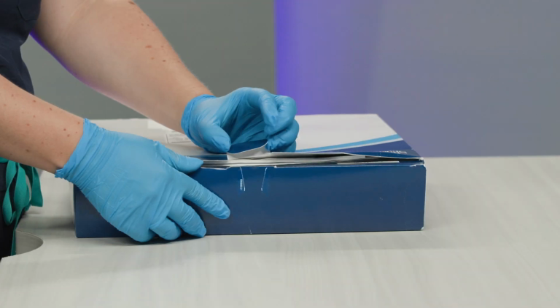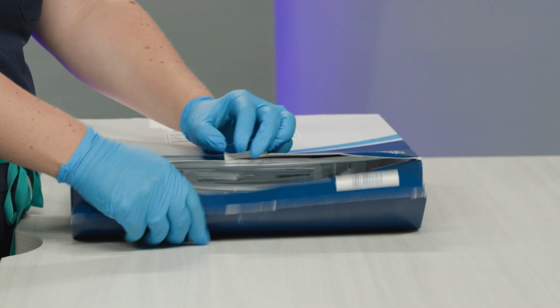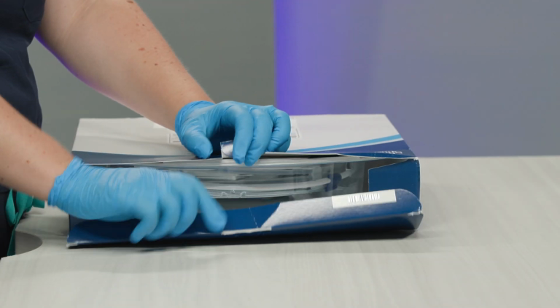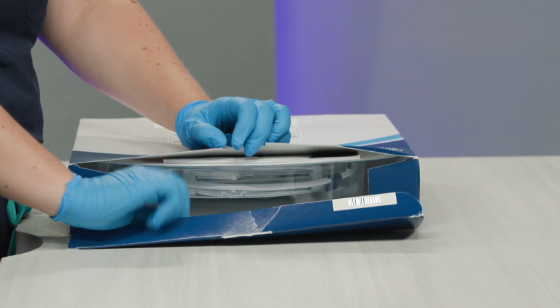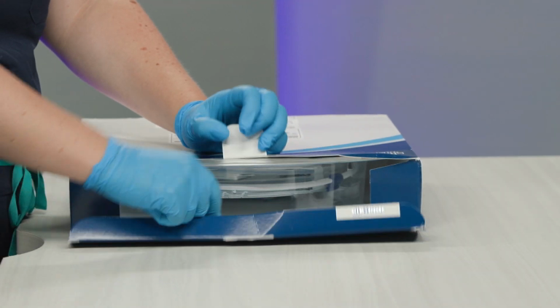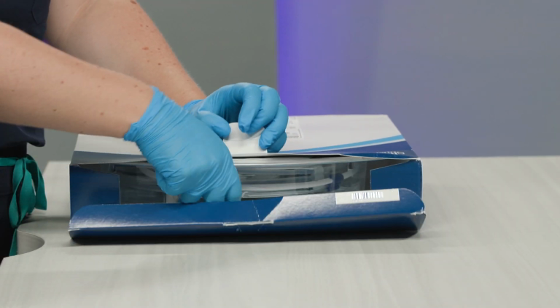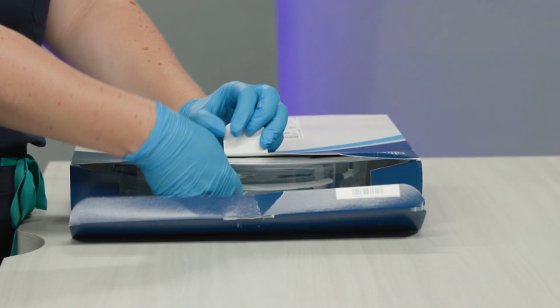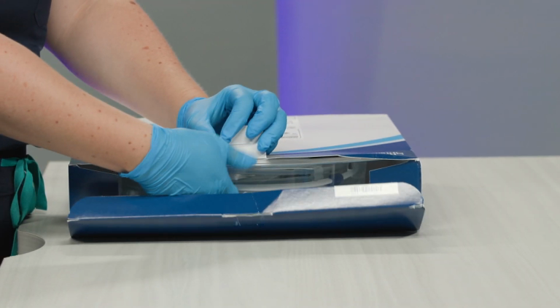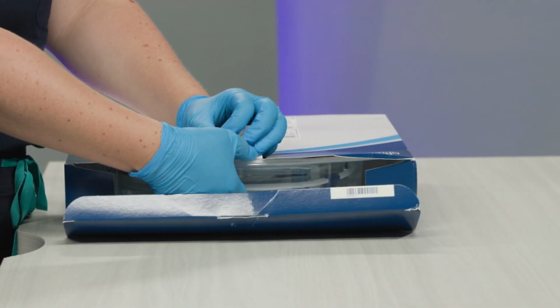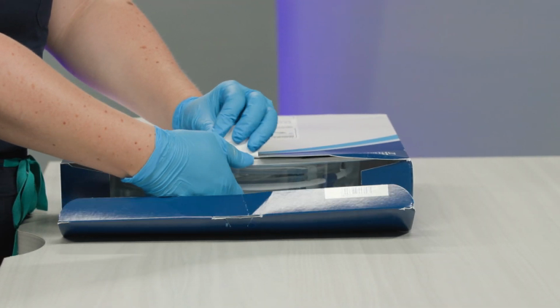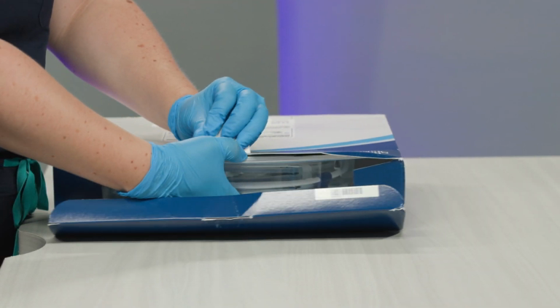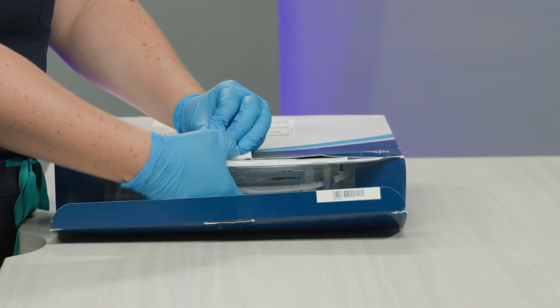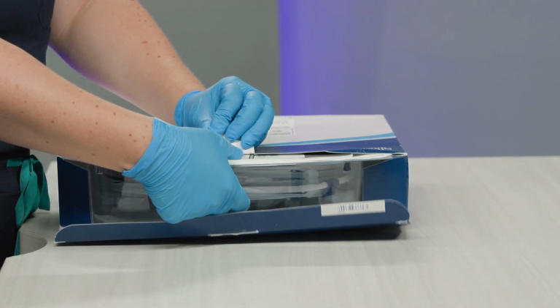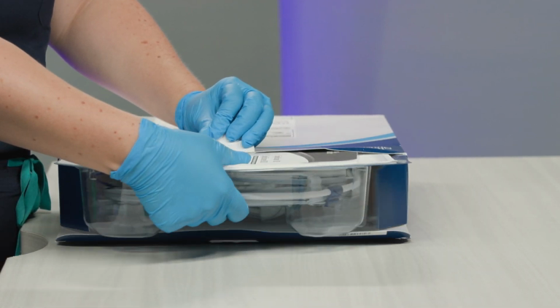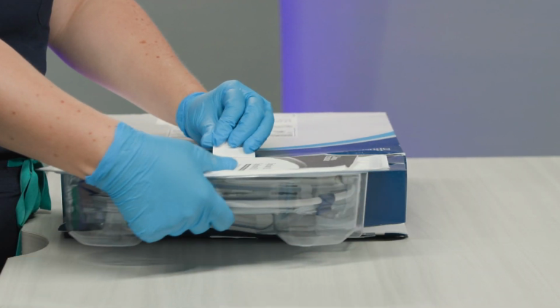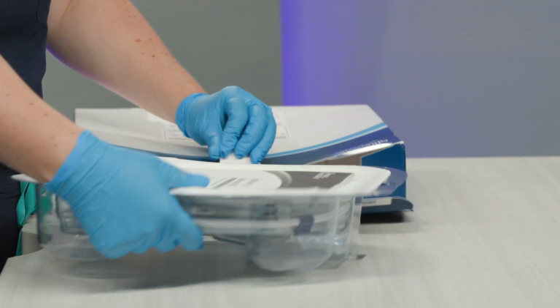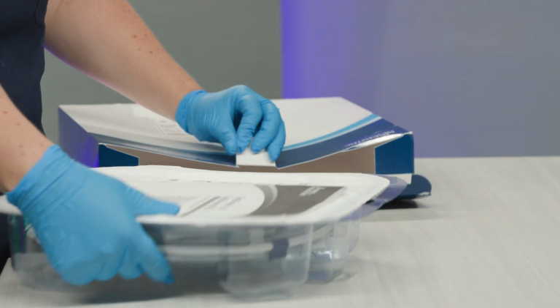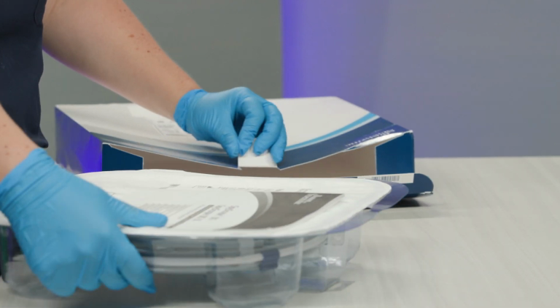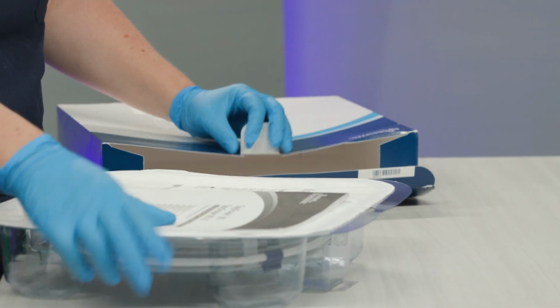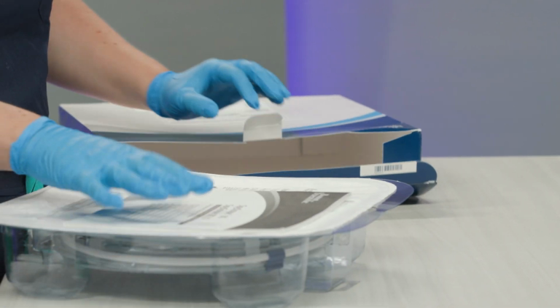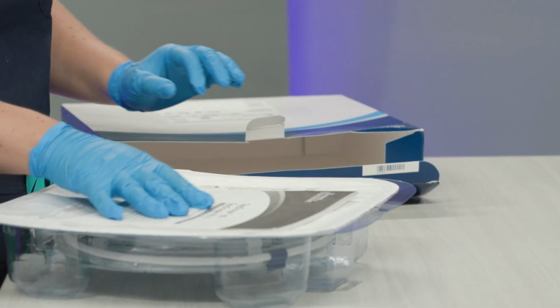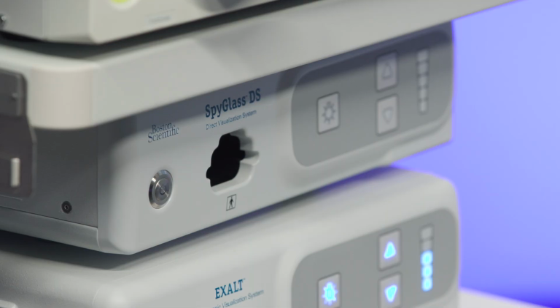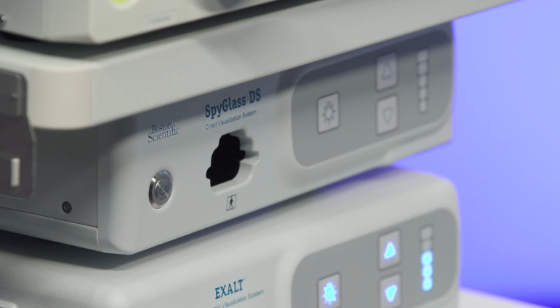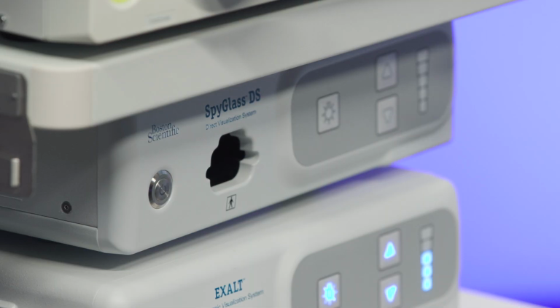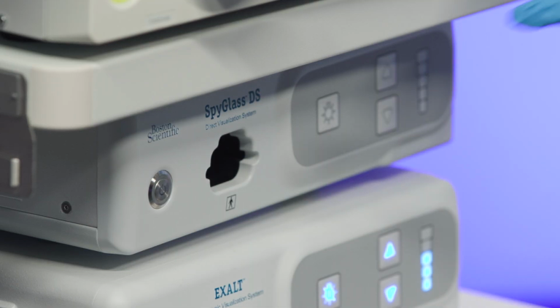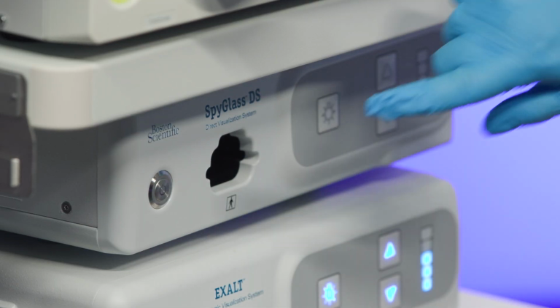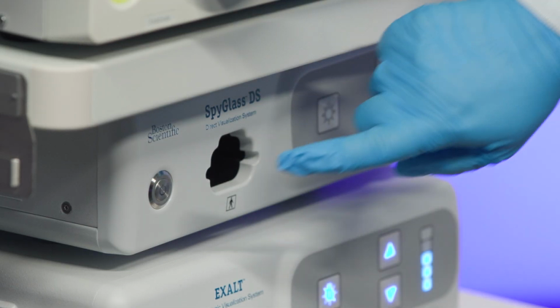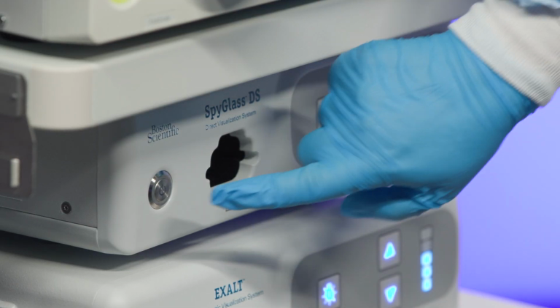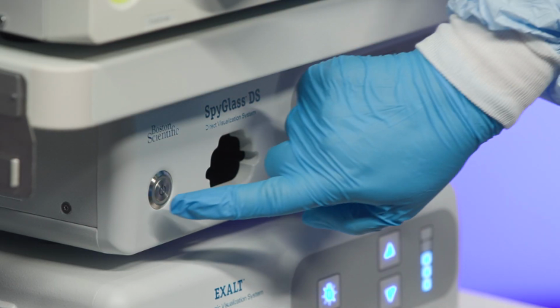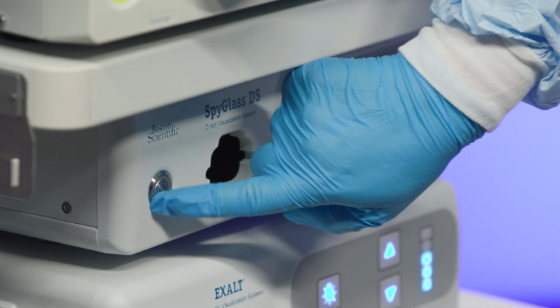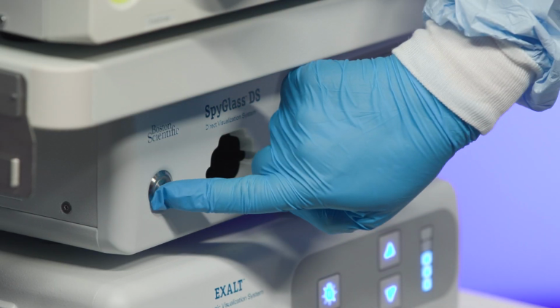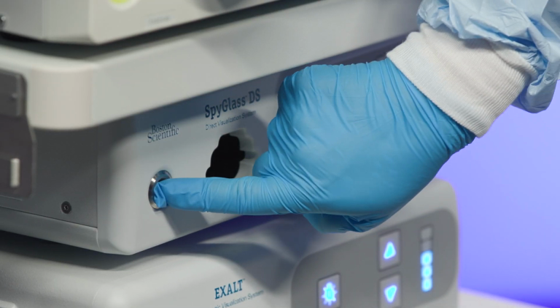Open the package and take the SPI Scope out of the box. Power on the controller.